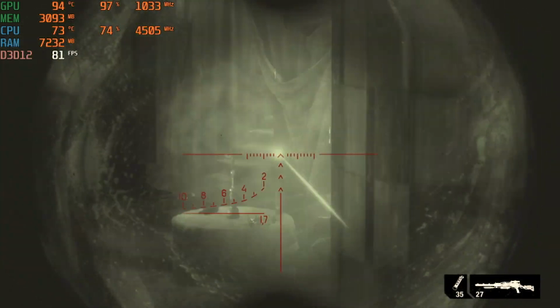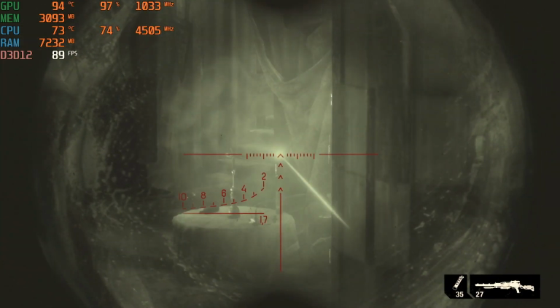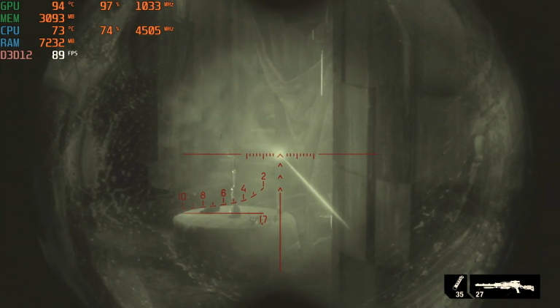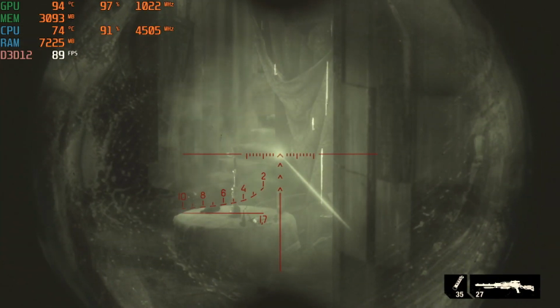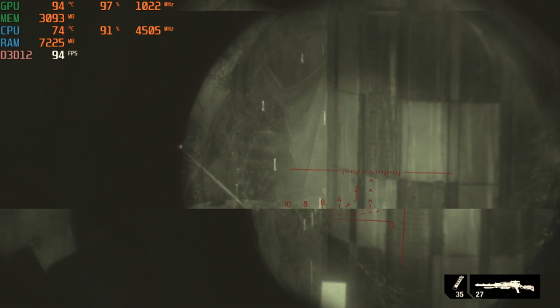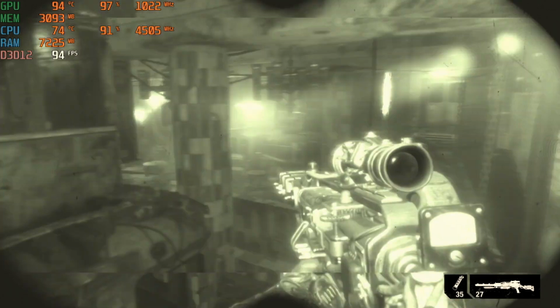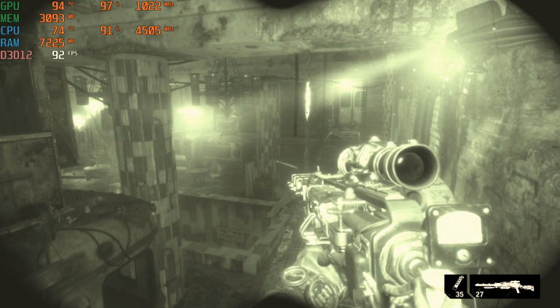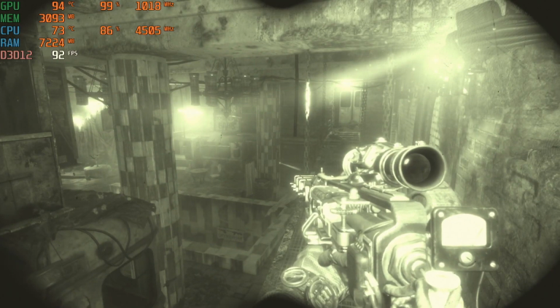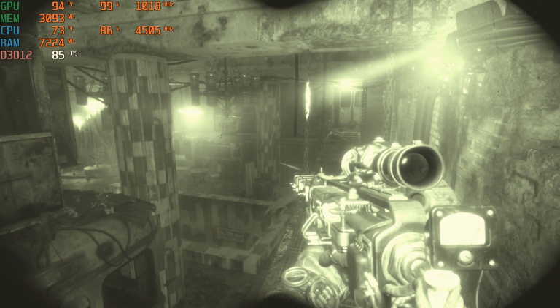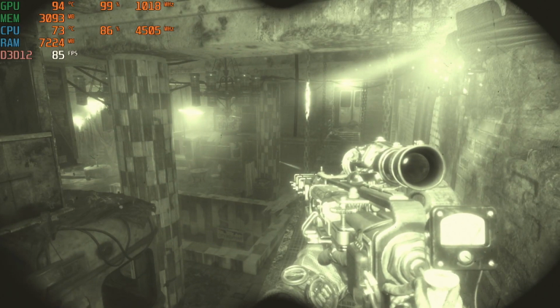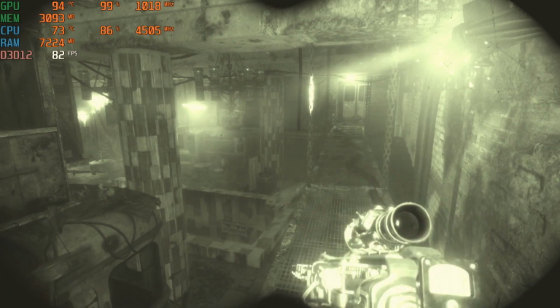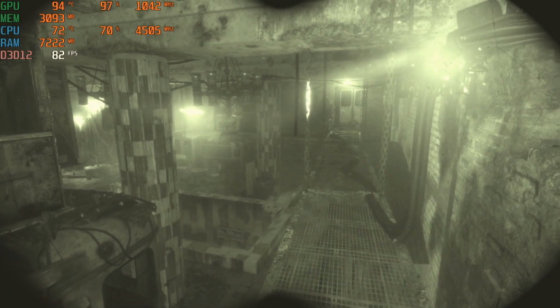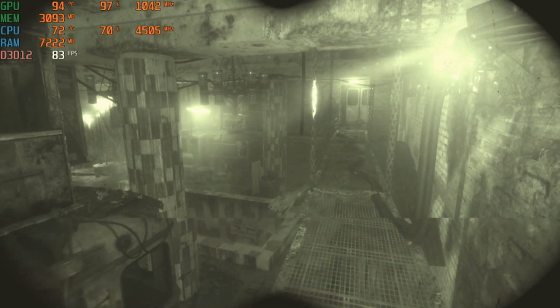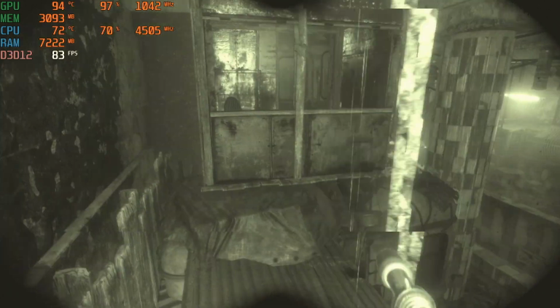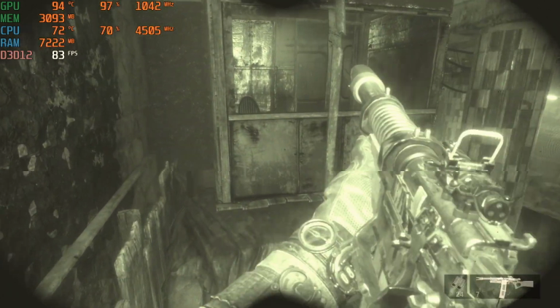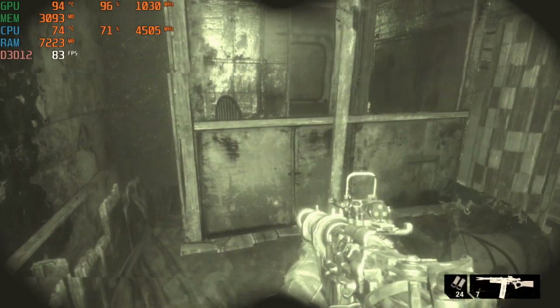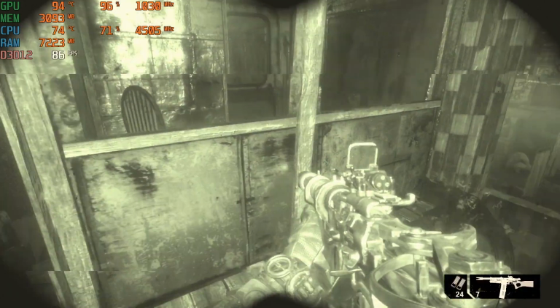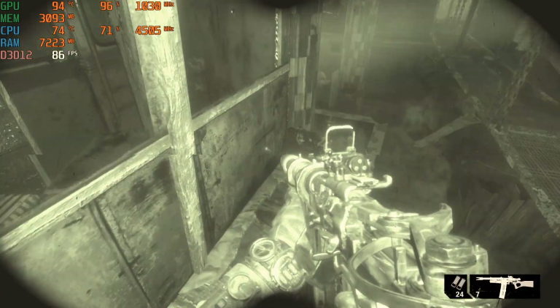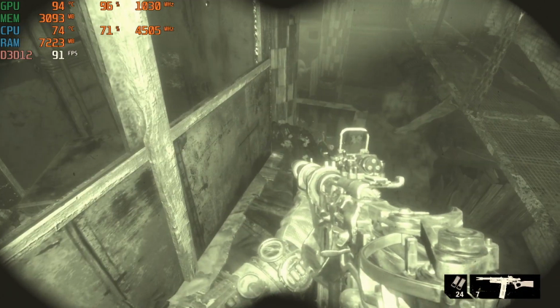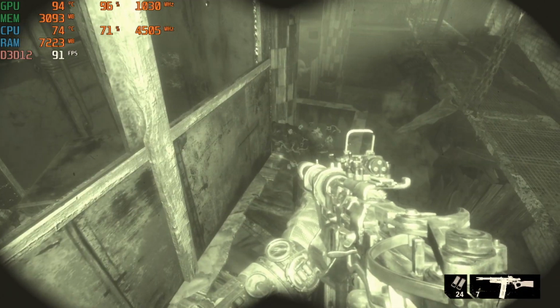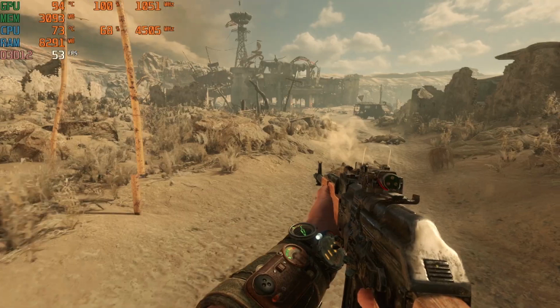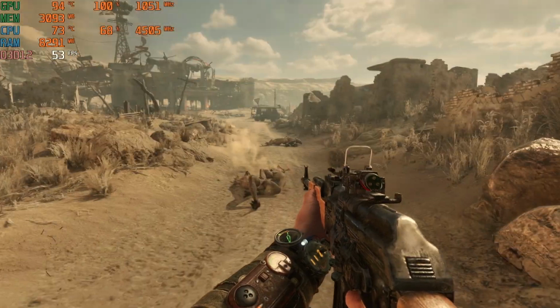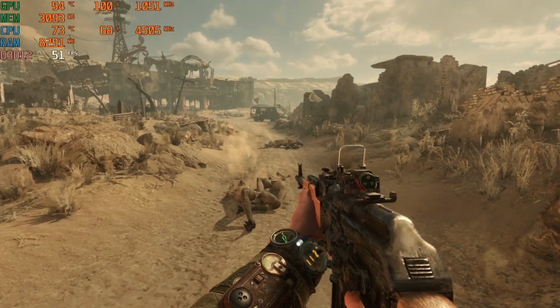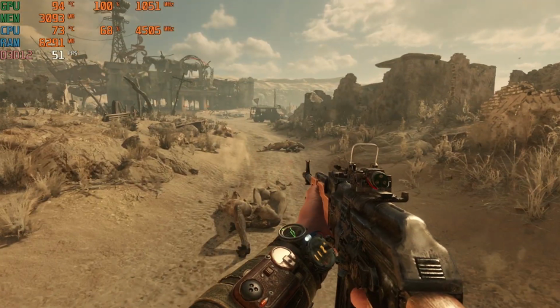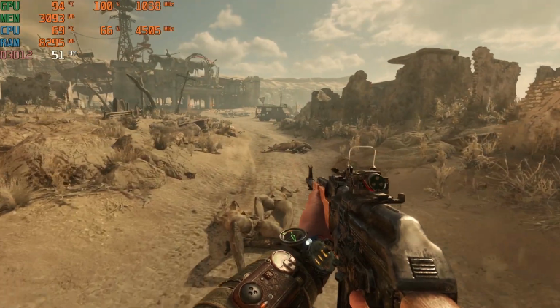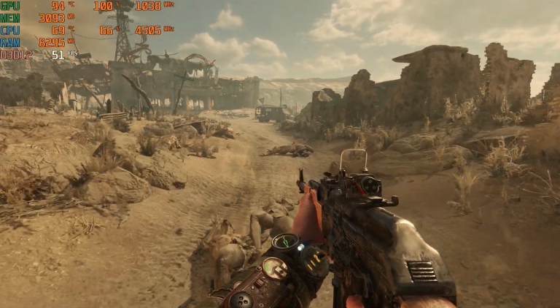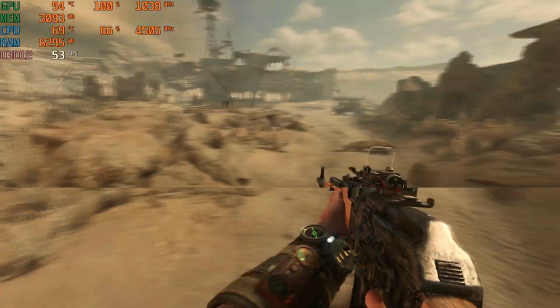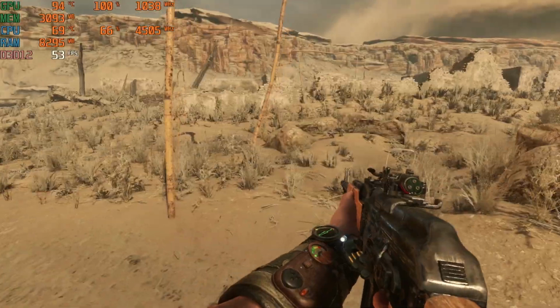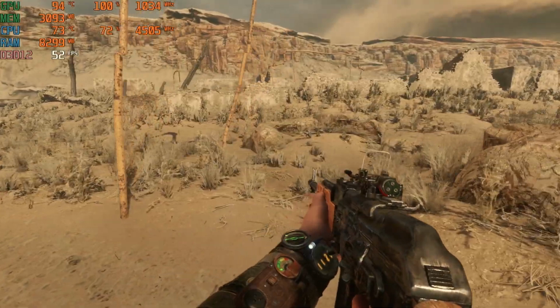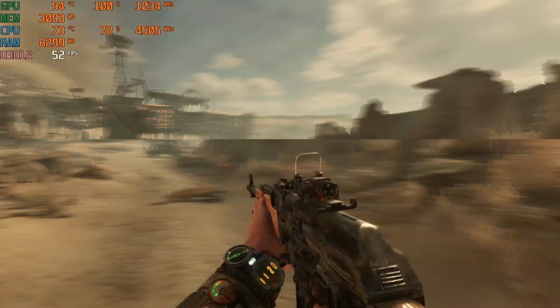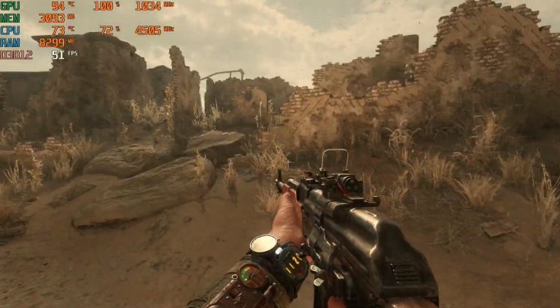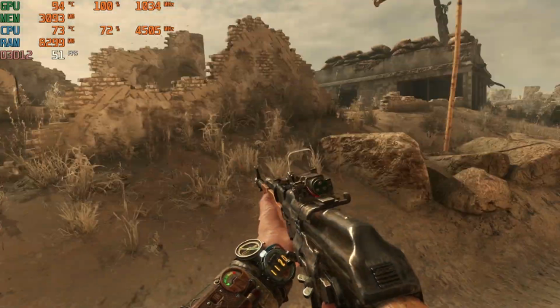Next we have Metro Exodus on high settings using DirectX 12, which got an average of 79.9 FPS and a 1% low of 59.9 FPS. While indoors the FPS was always above 60, but outdoors it would drop into the 50s and high 40s.